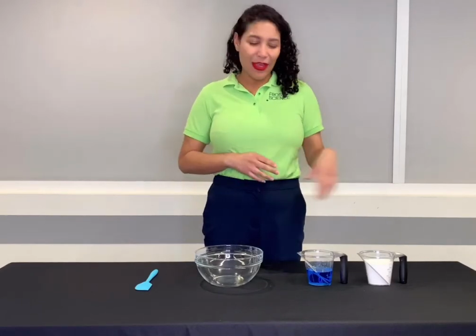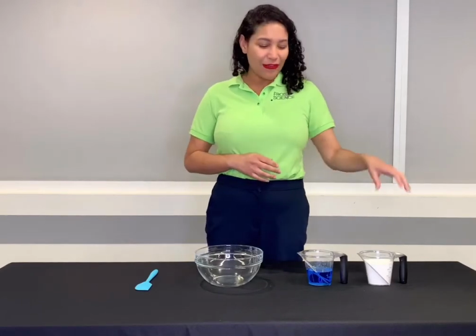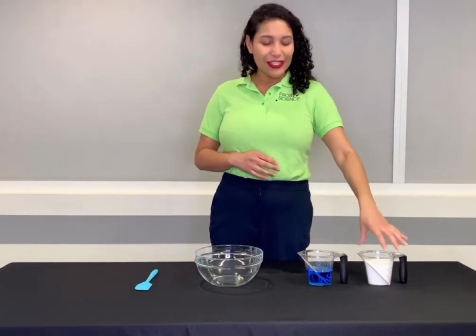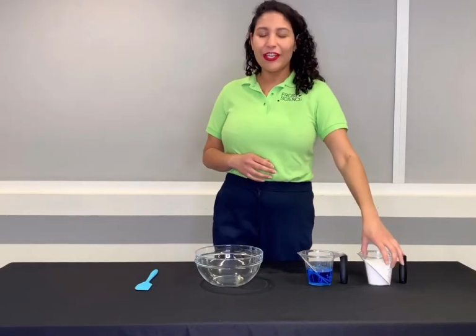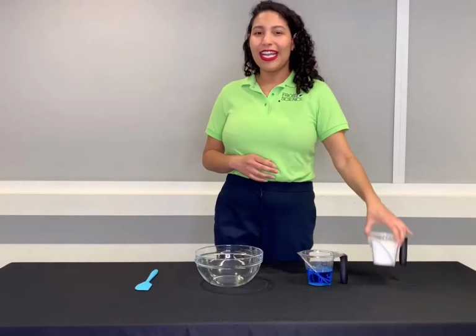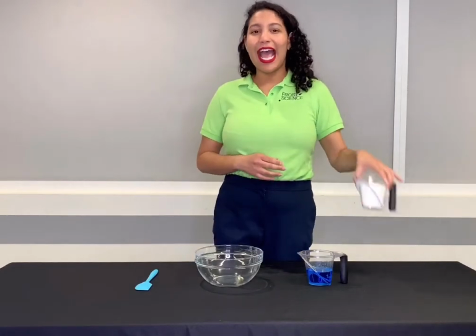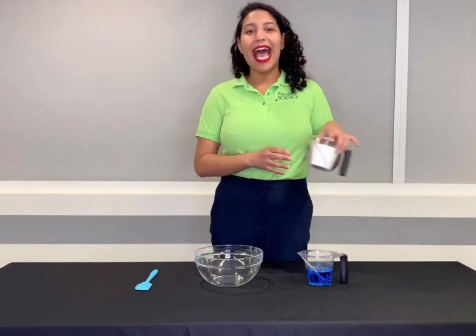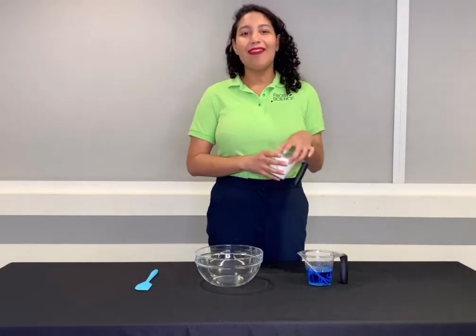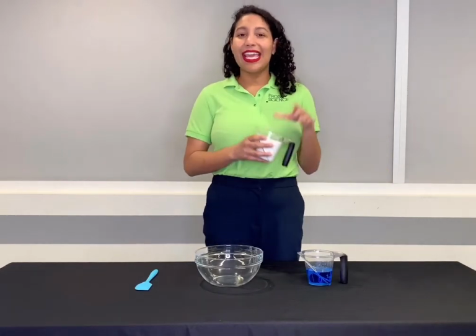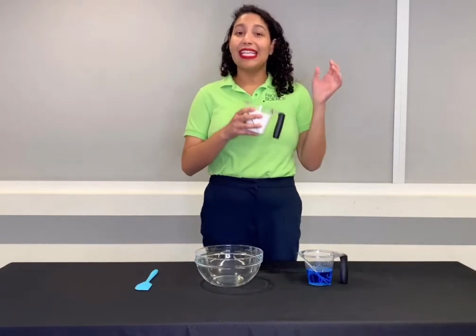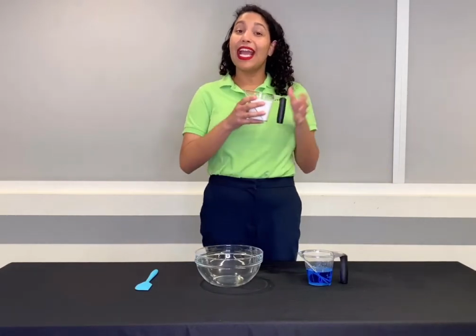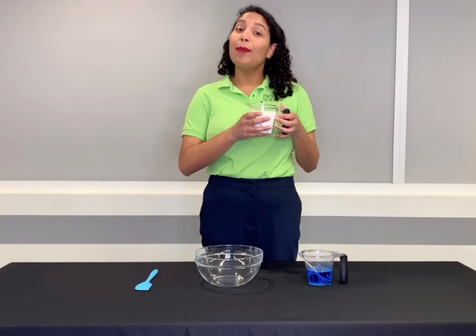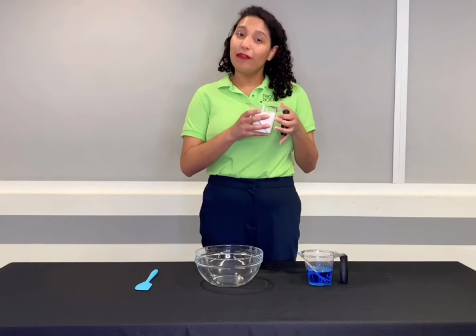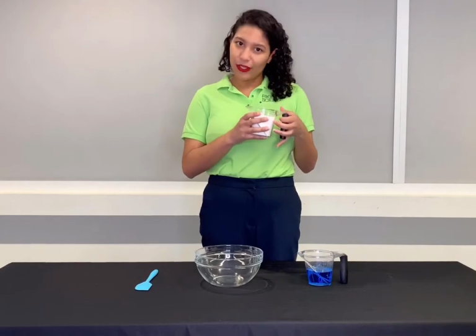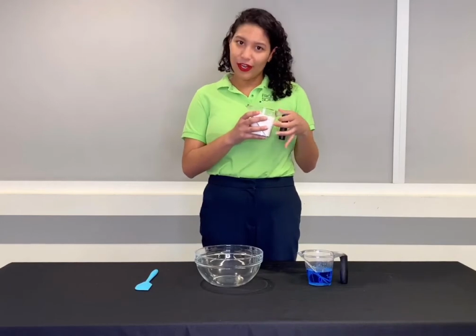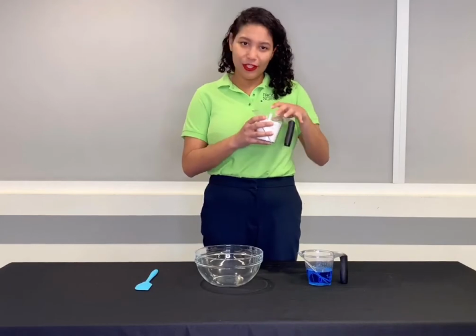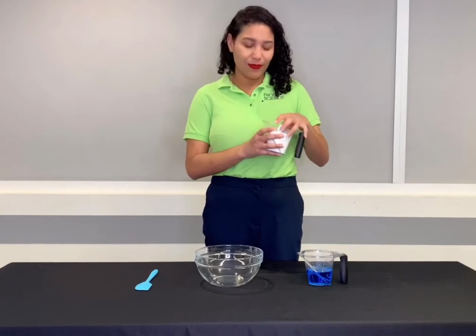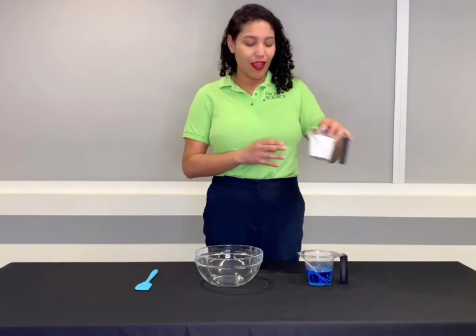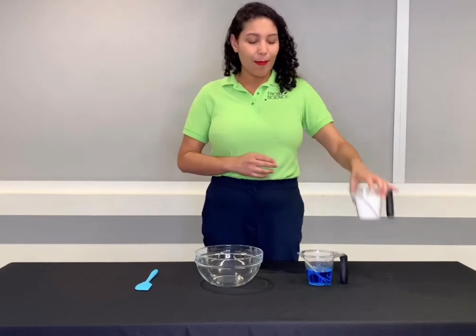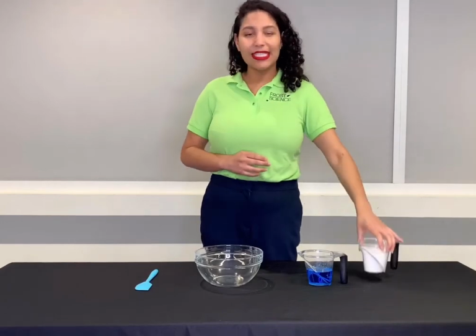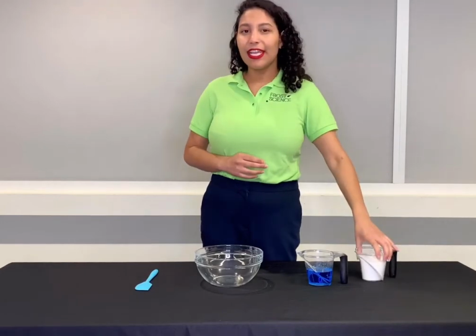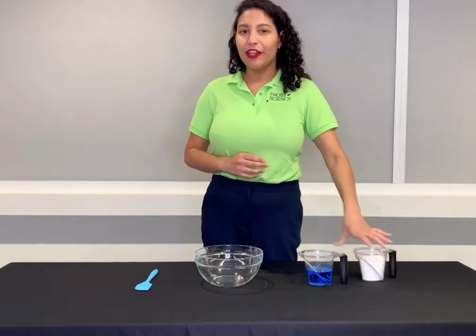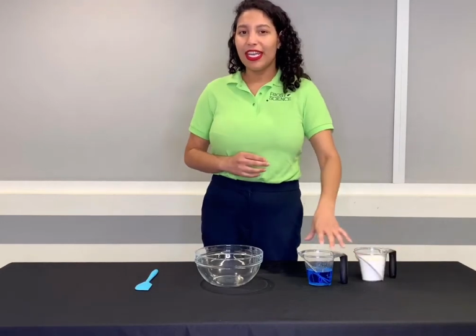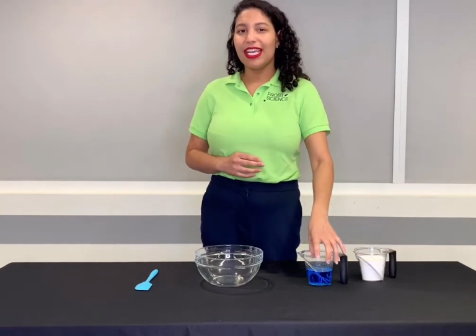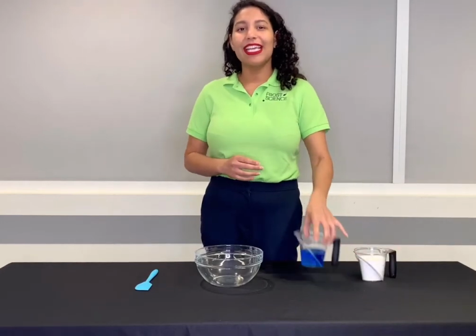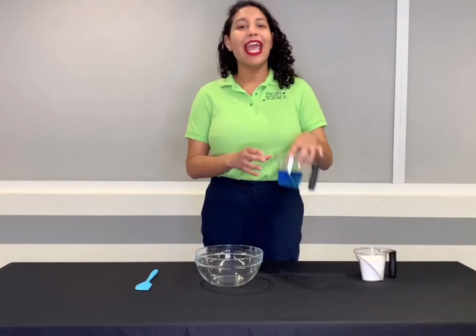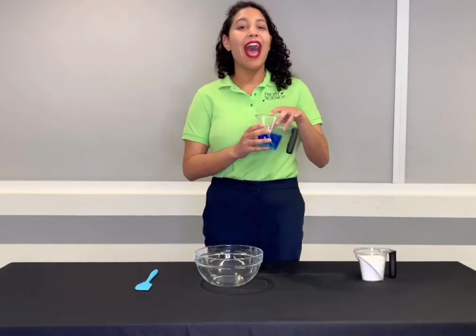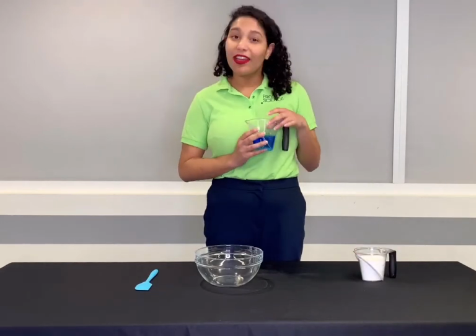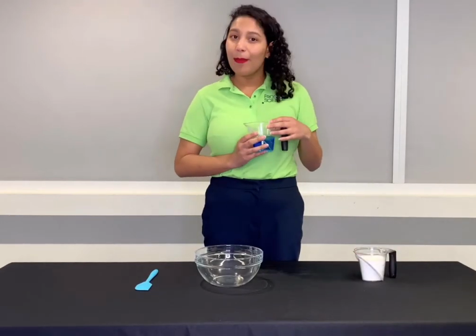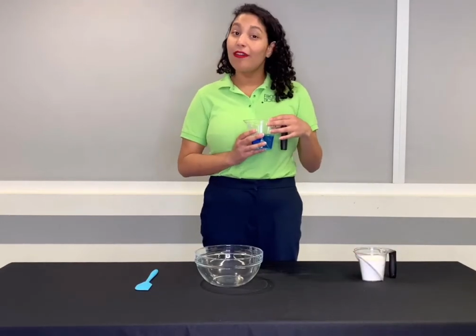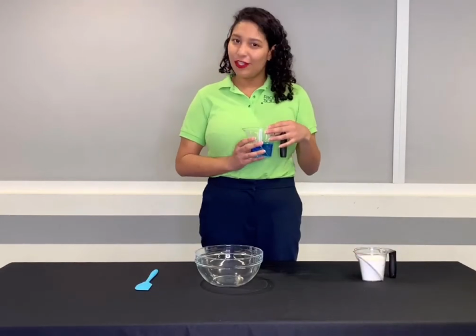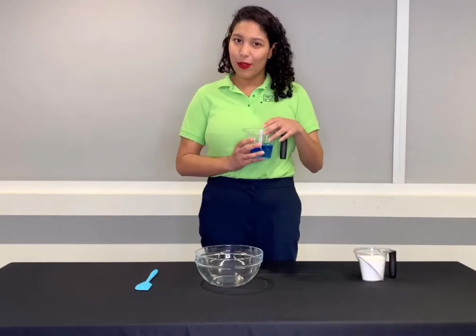The first ingredient I have is a cup of cornstarch. My second ingredient is a half a cup of dish soap.